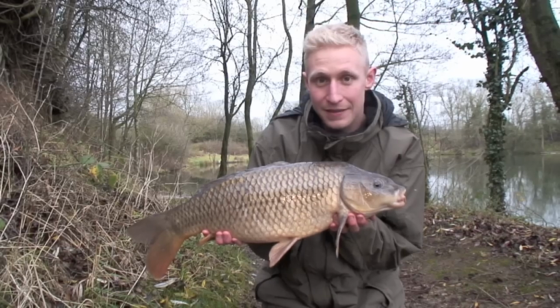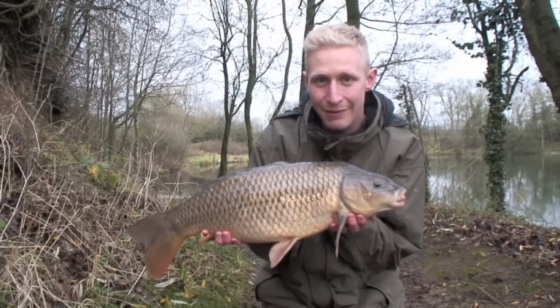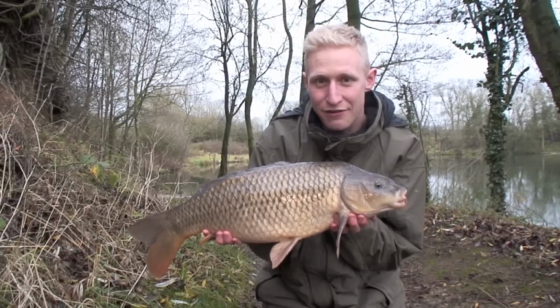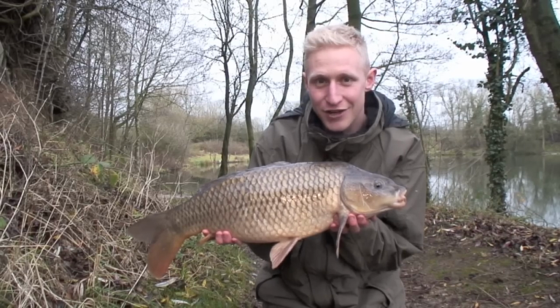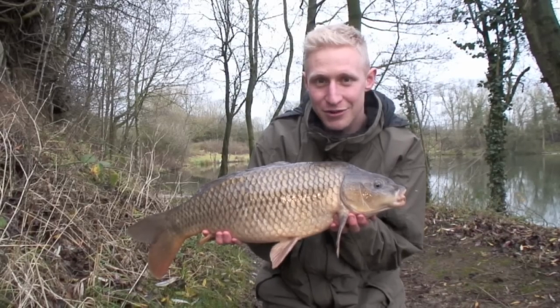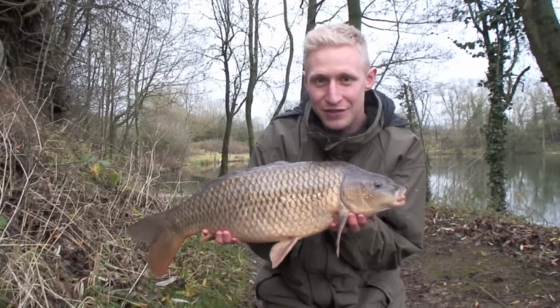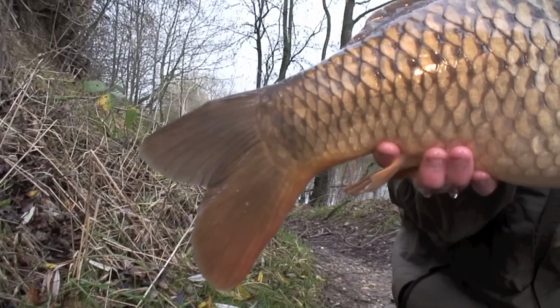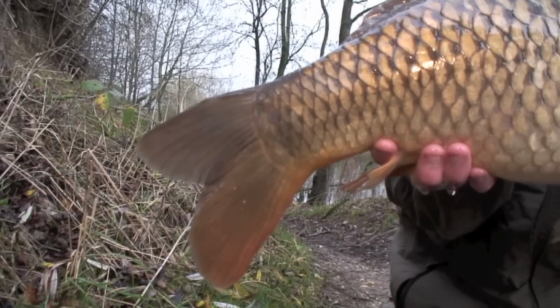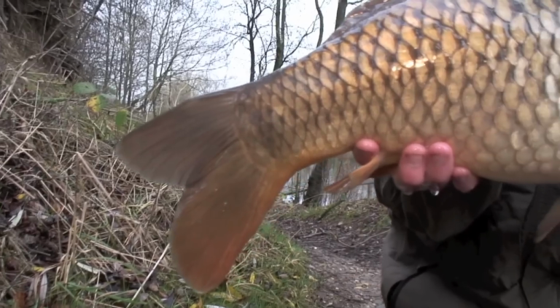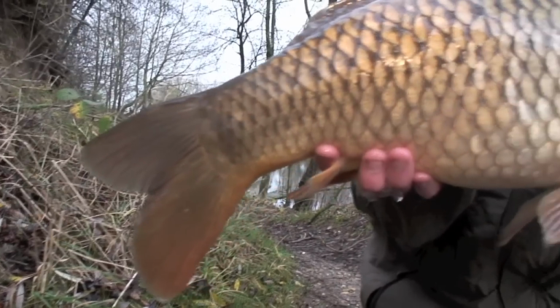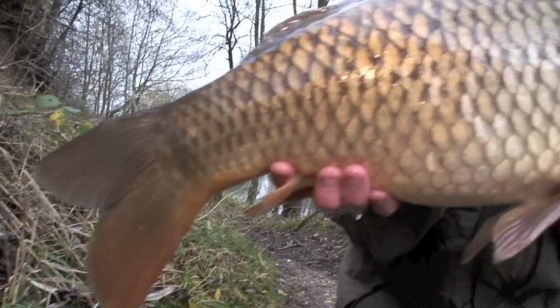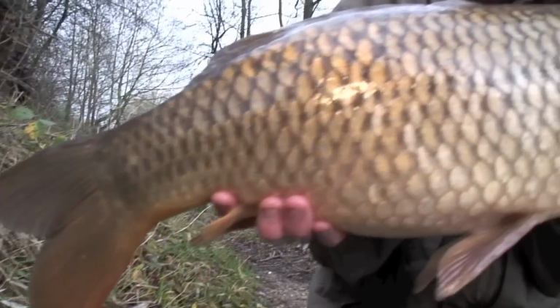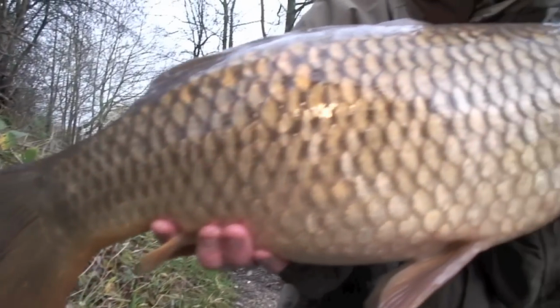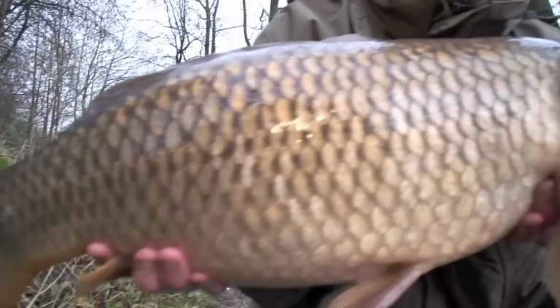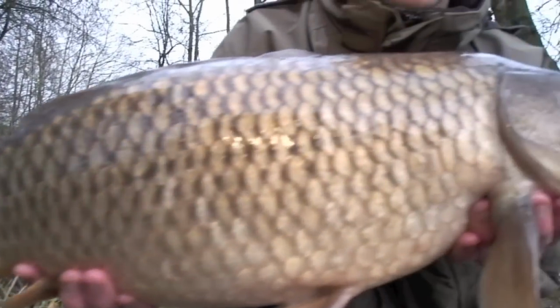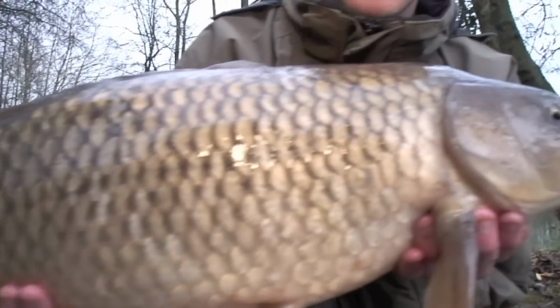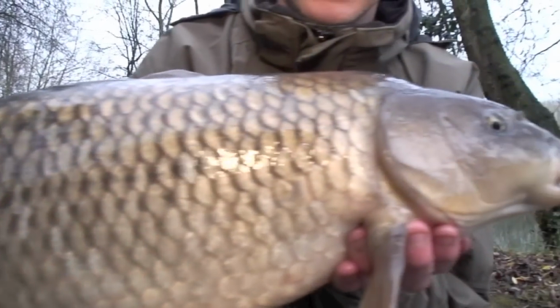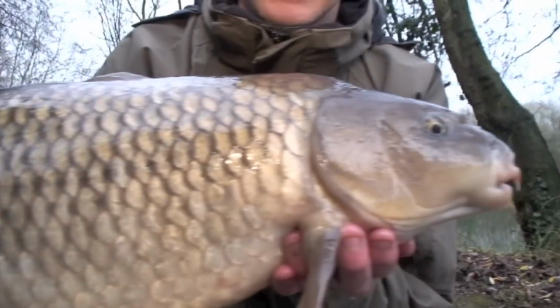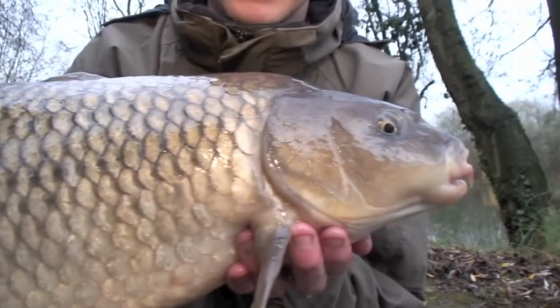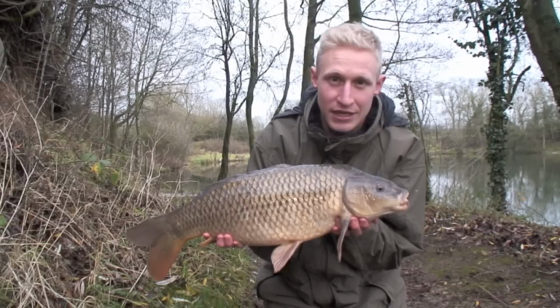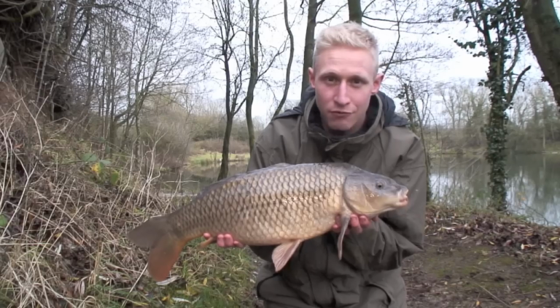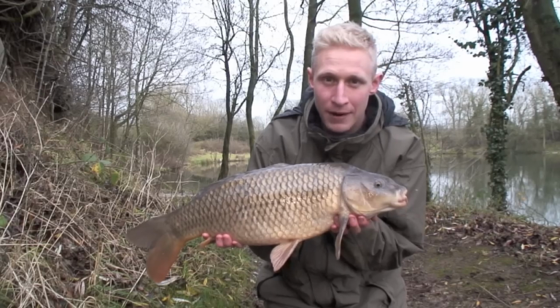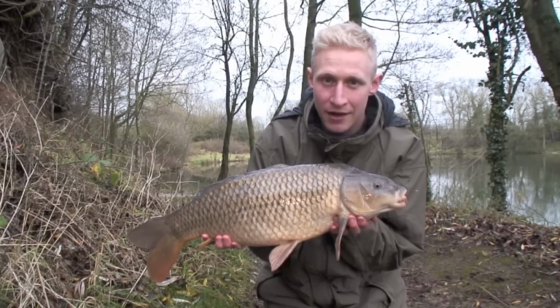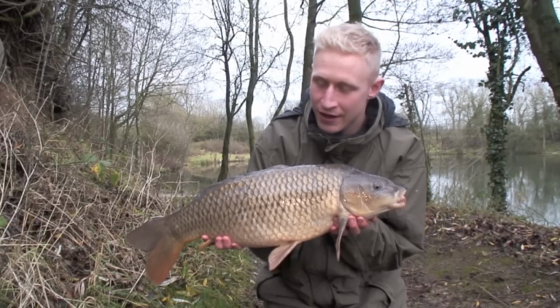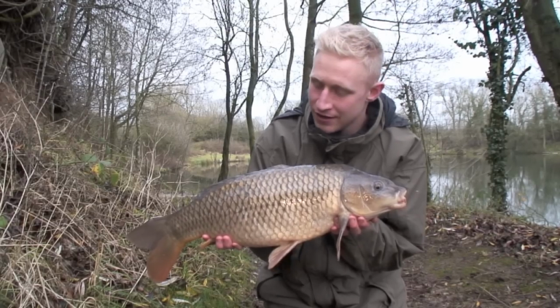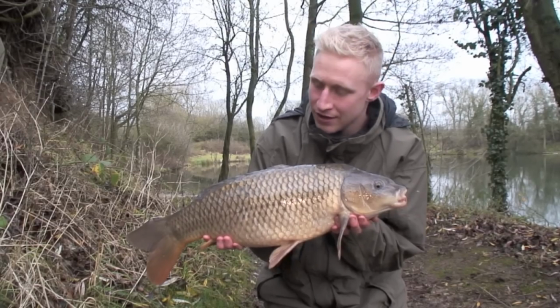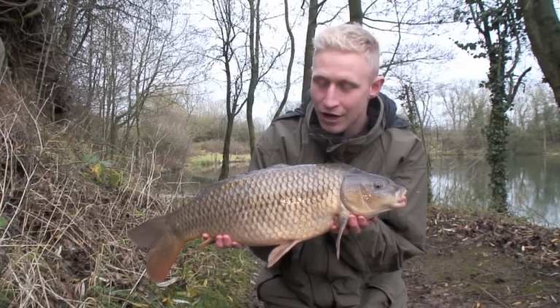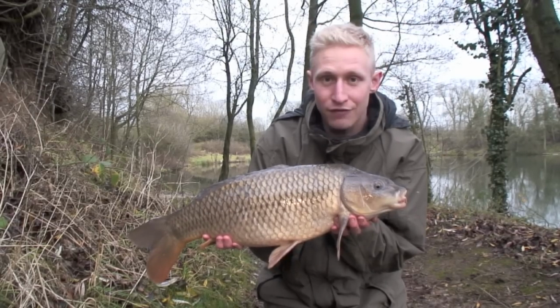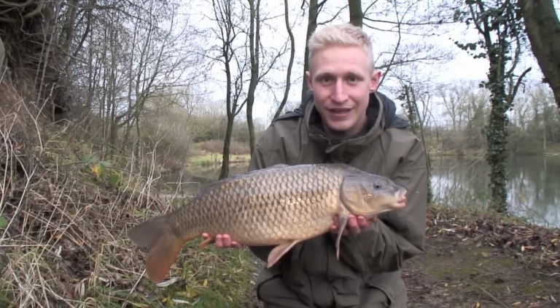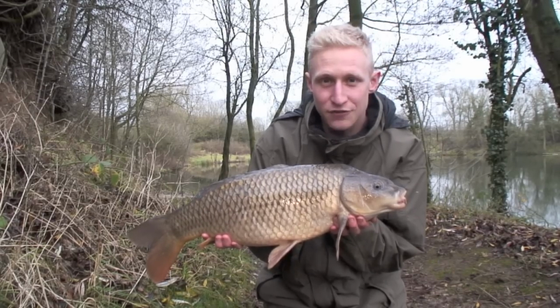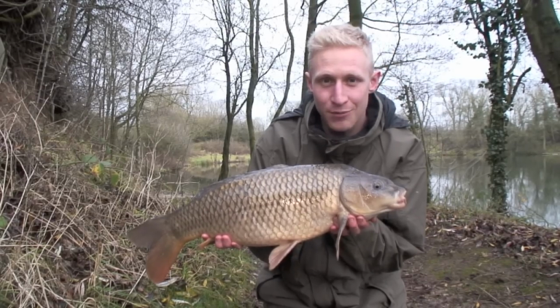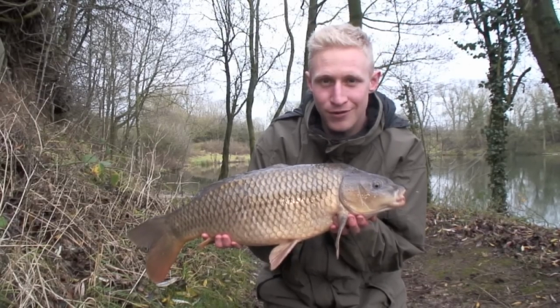There we have it — first one of the day caught on the yellow foam. First things first, we need to get the rod back out there and hopefully catch a few more.